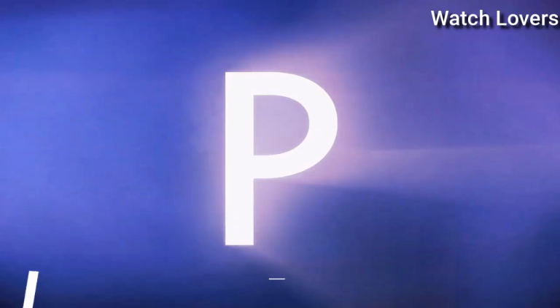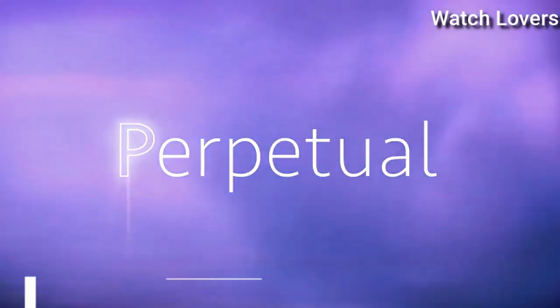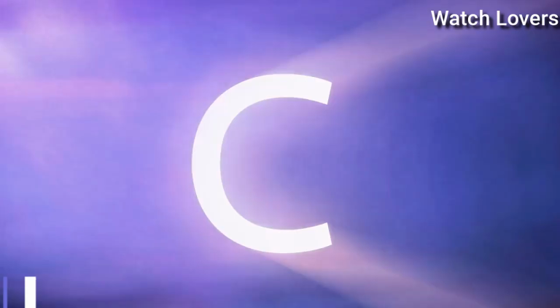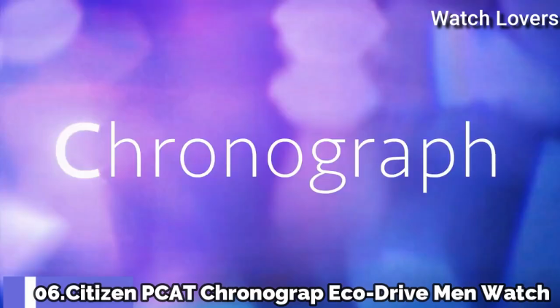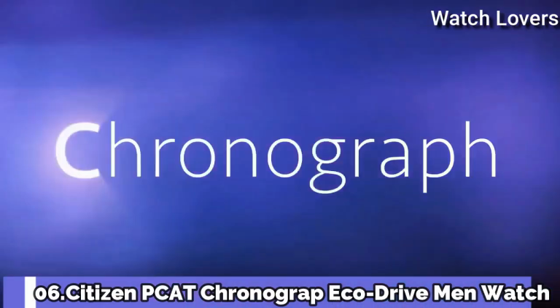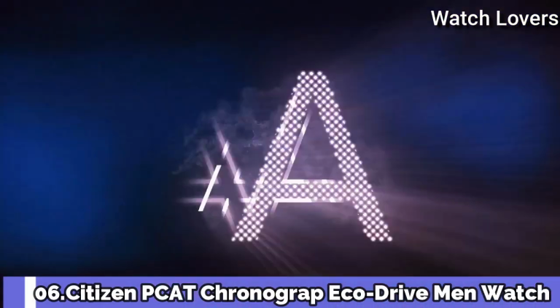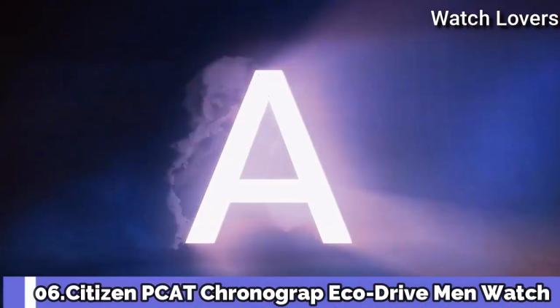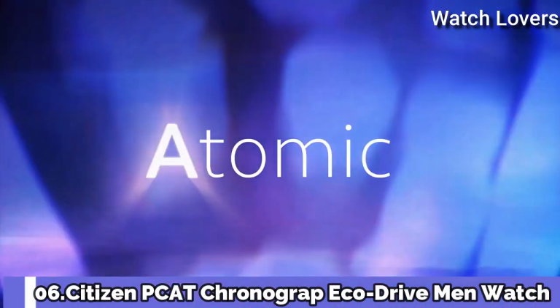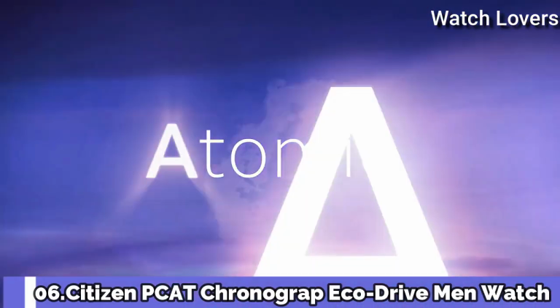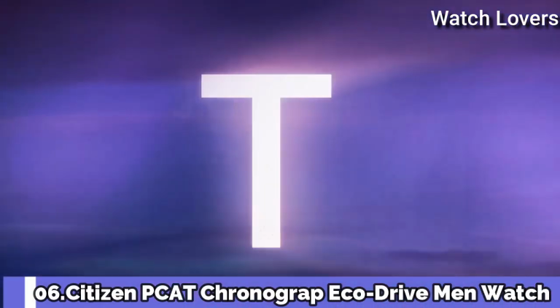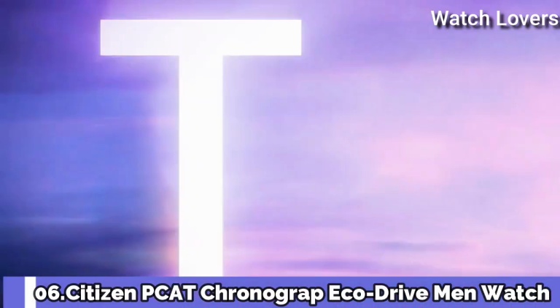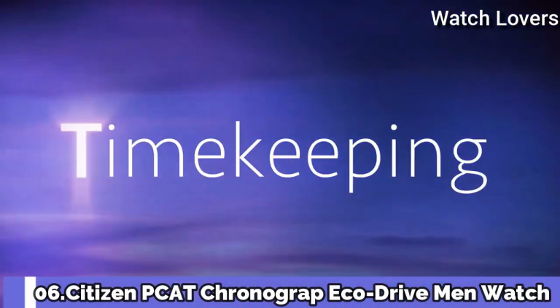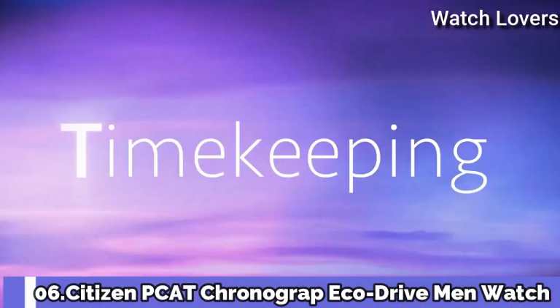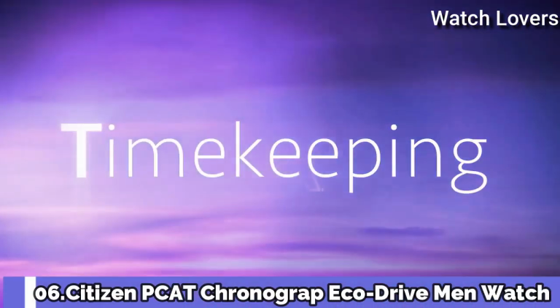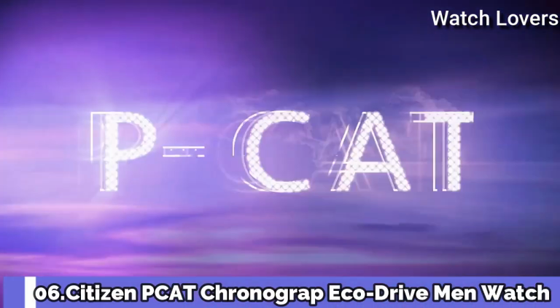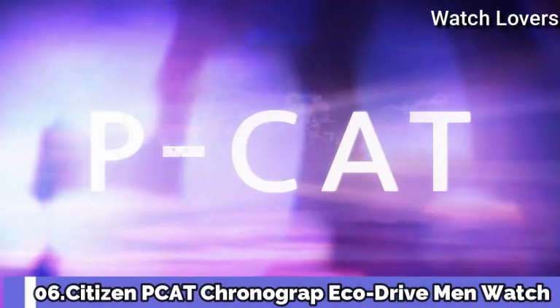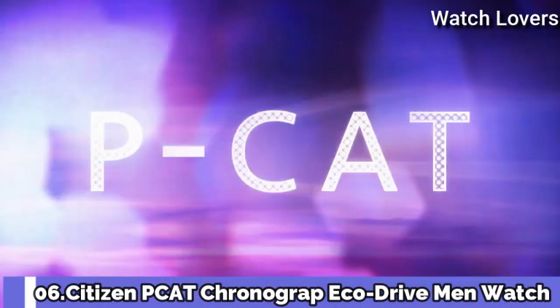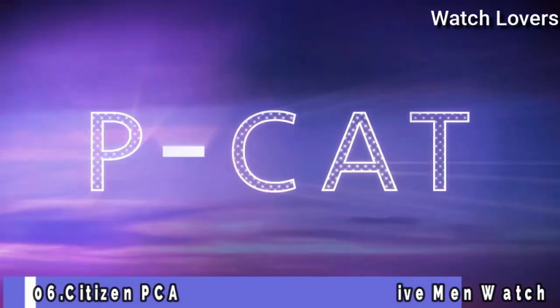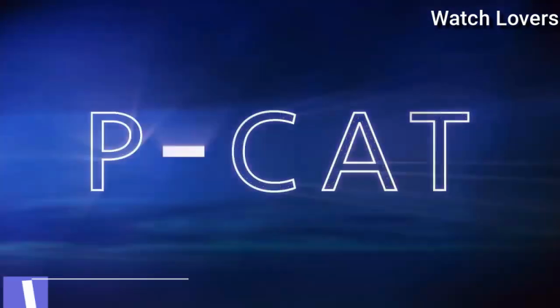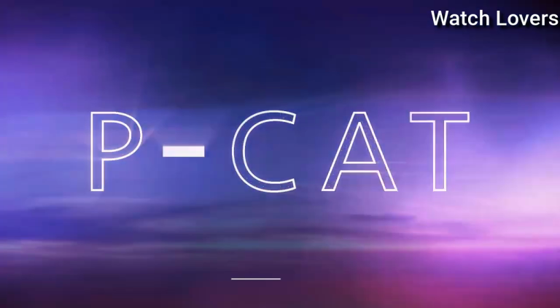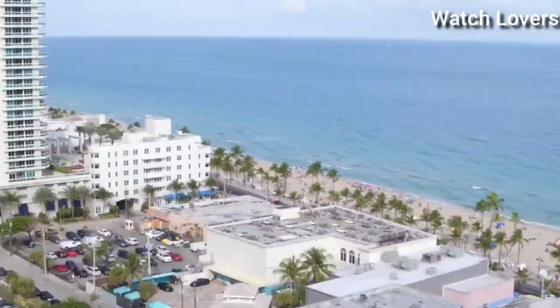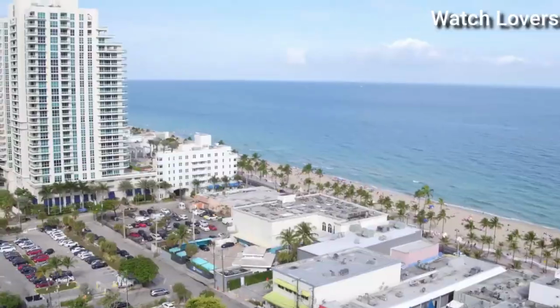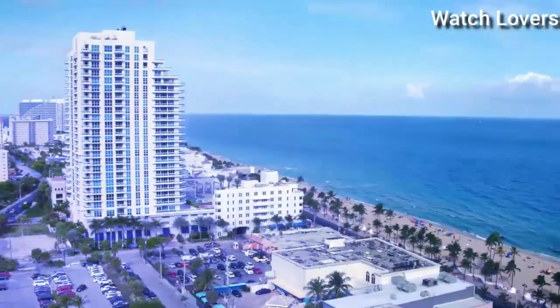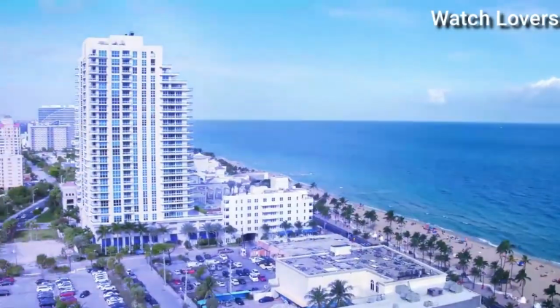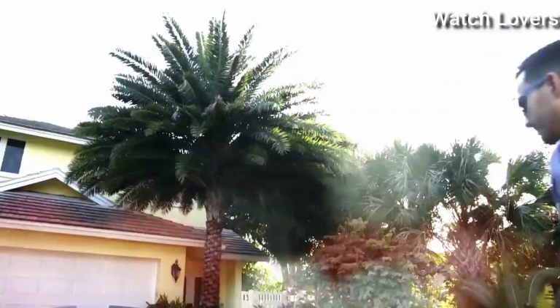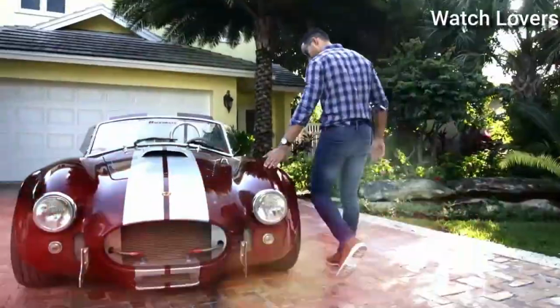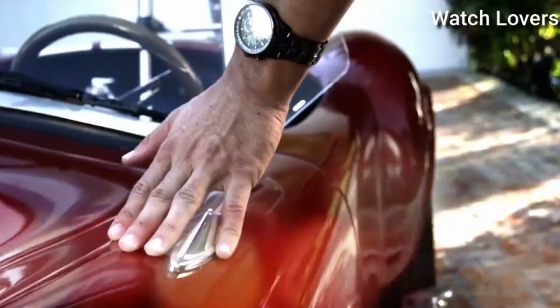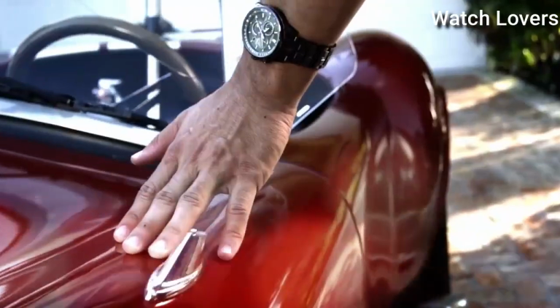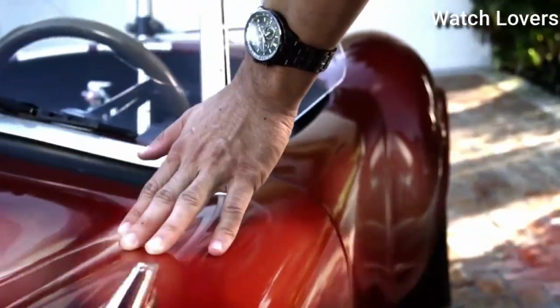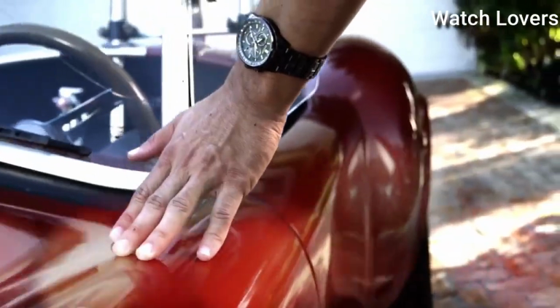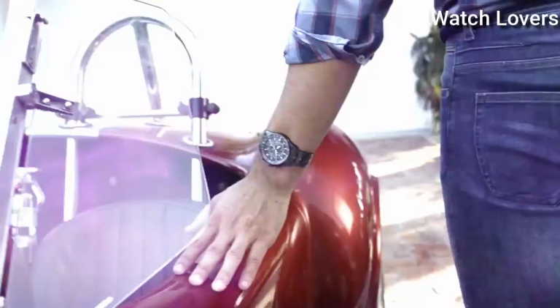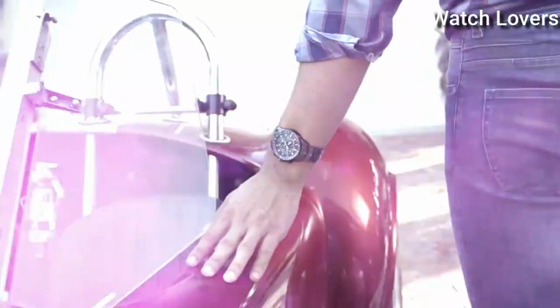Number 6: Citizen PCAT Chronograph Perpetual Calendar EcoDrive Men's Watch.